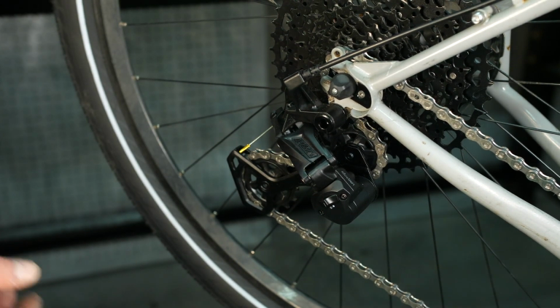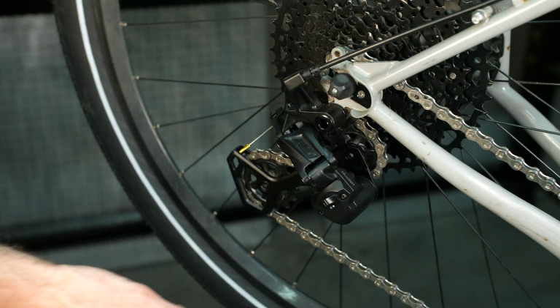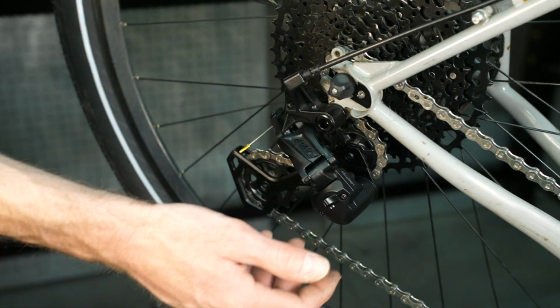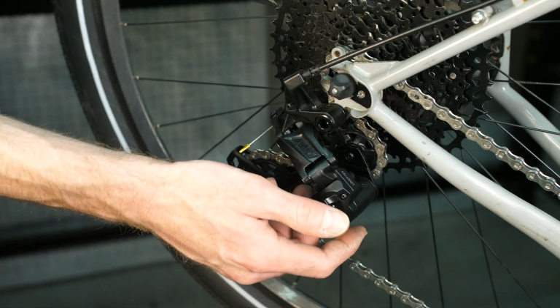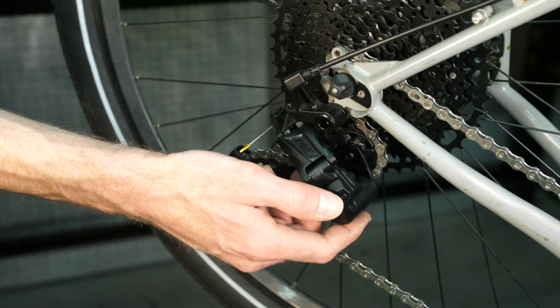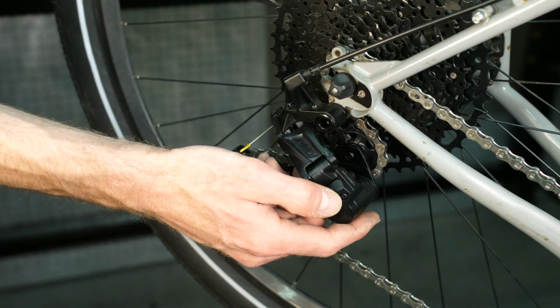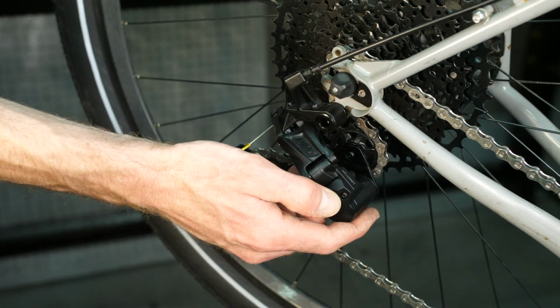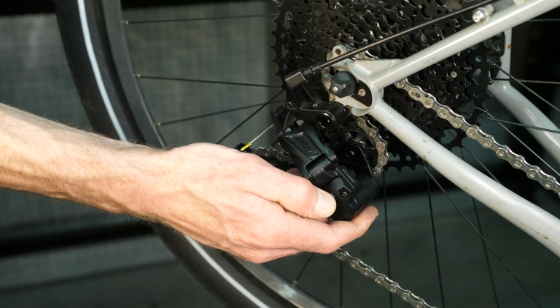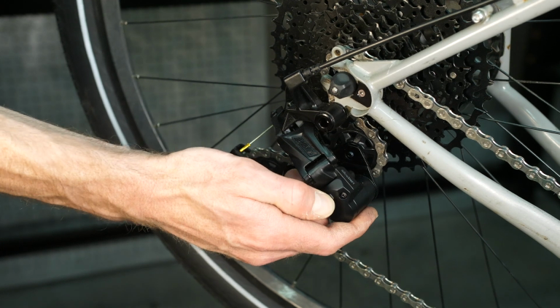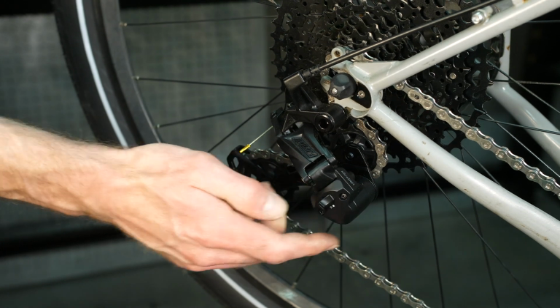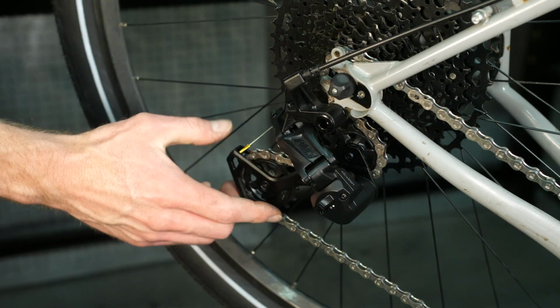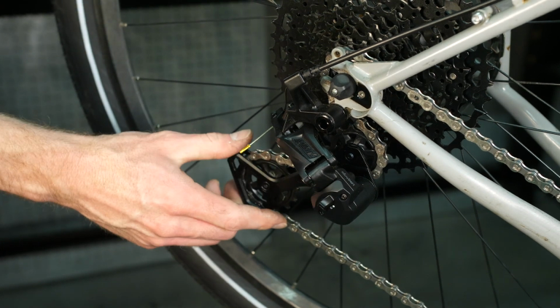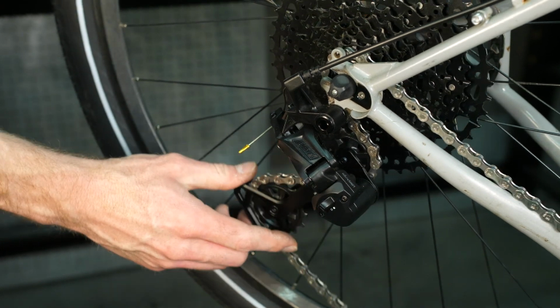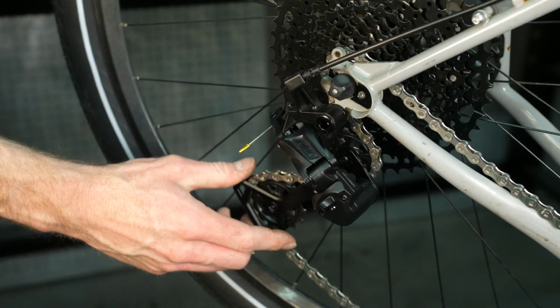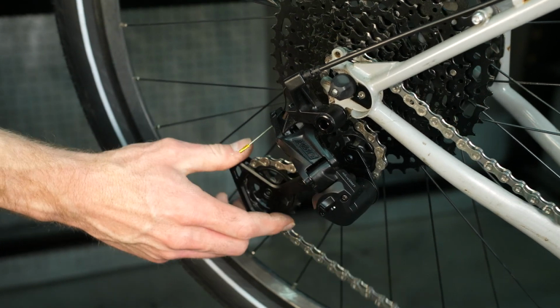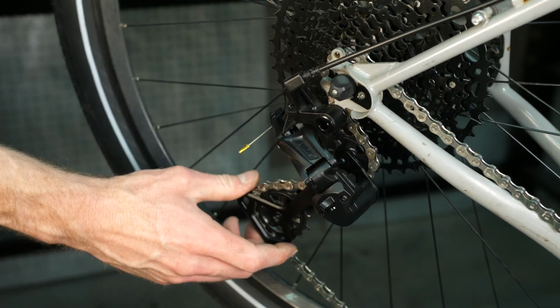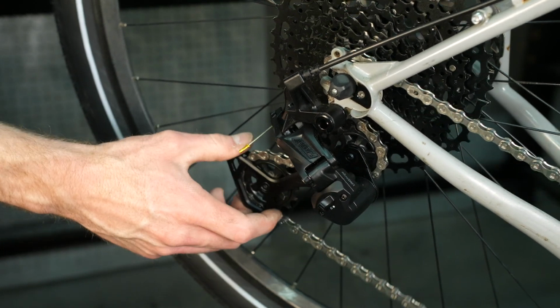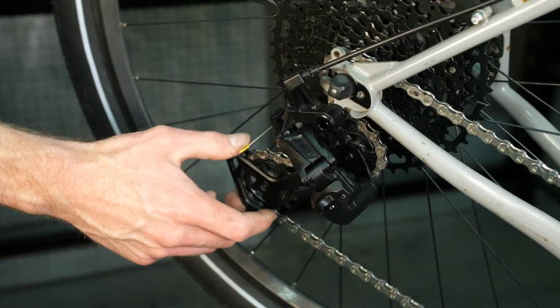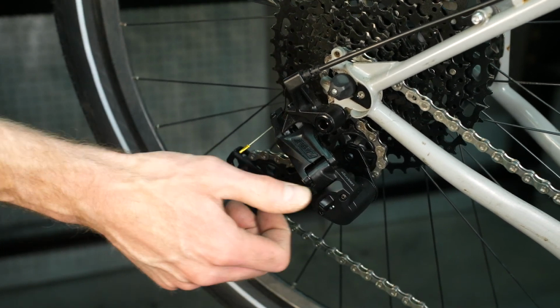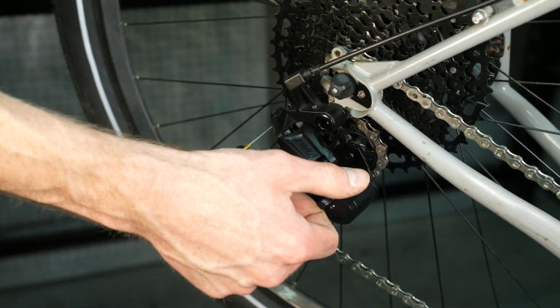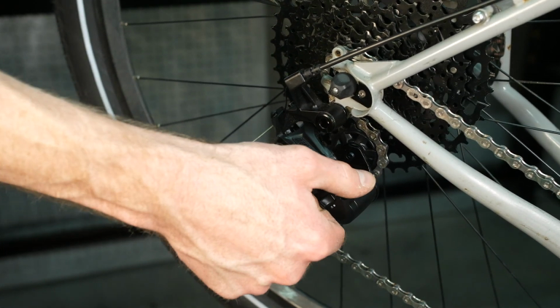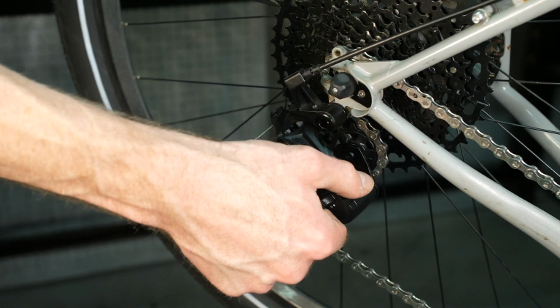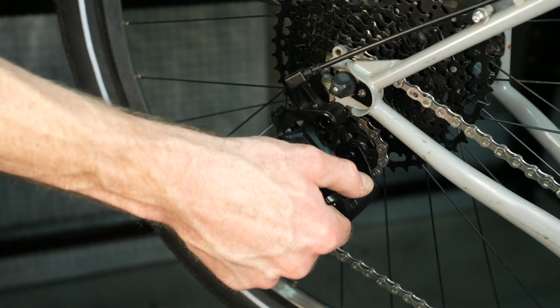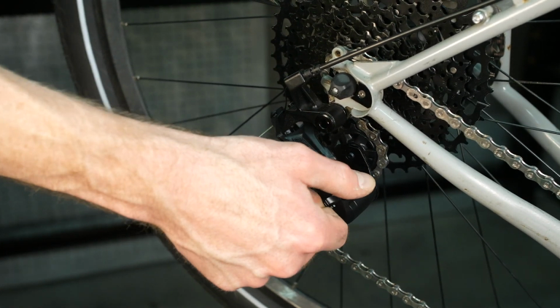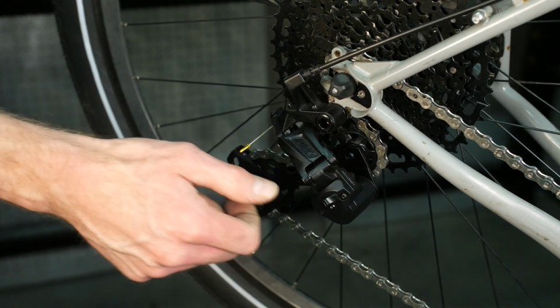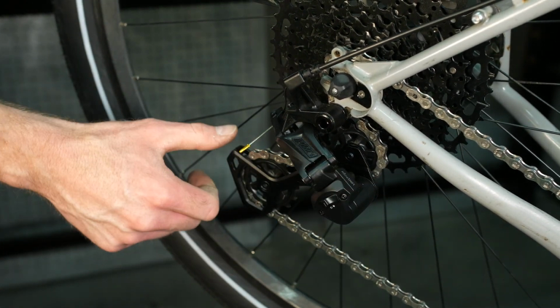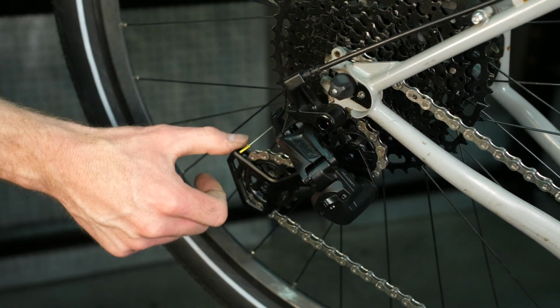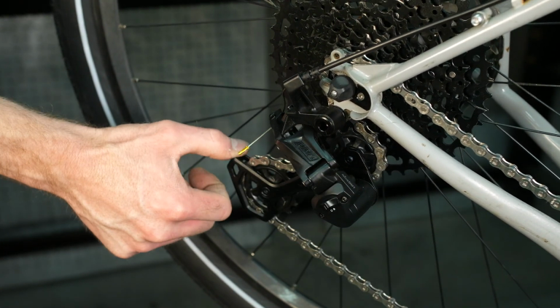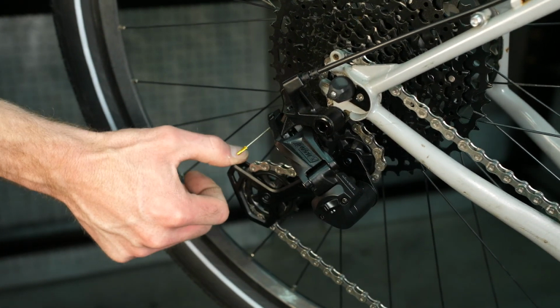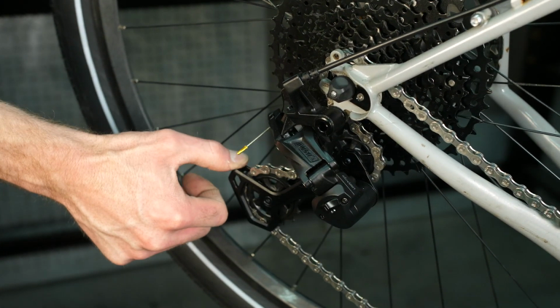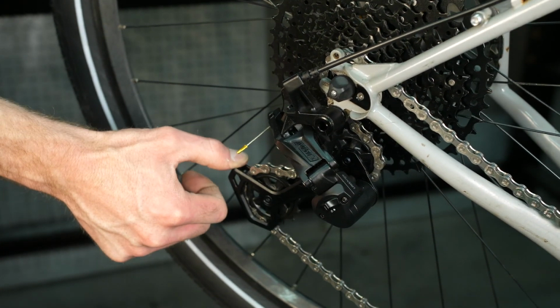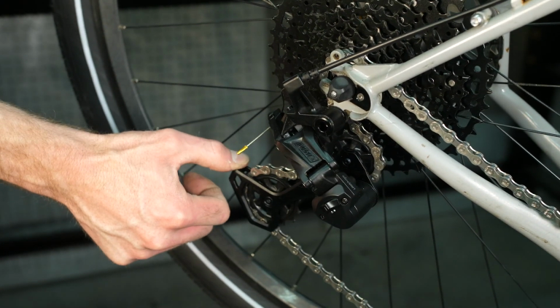Double check to make sure that the clutch is still engaging by flipping the switch to off, and then flipping it back on again.